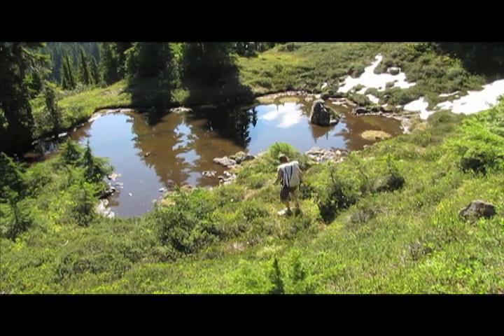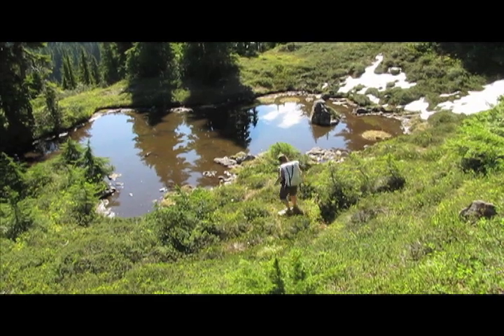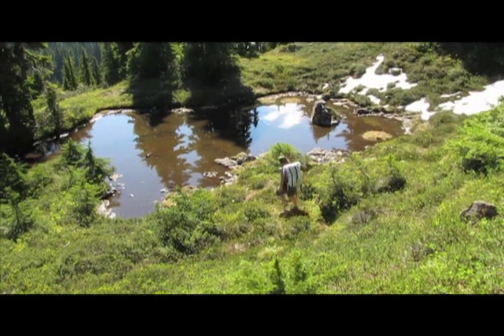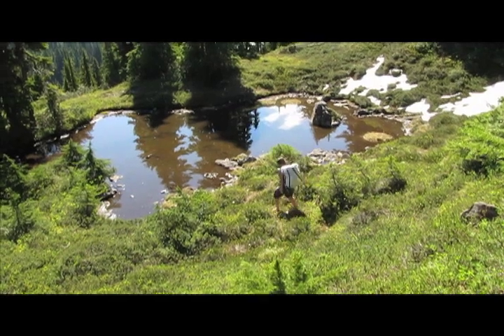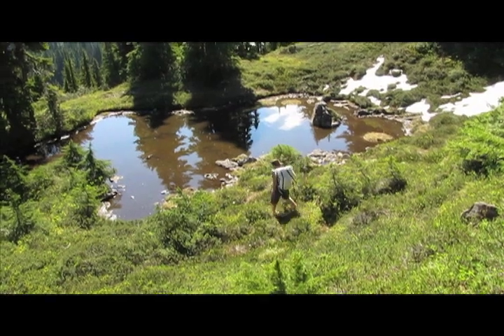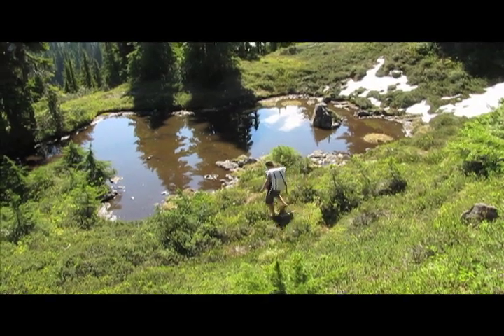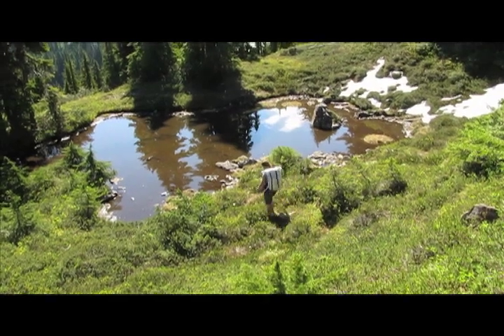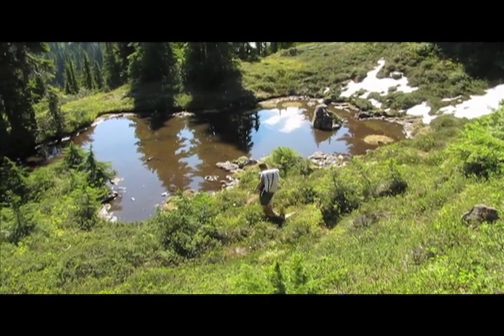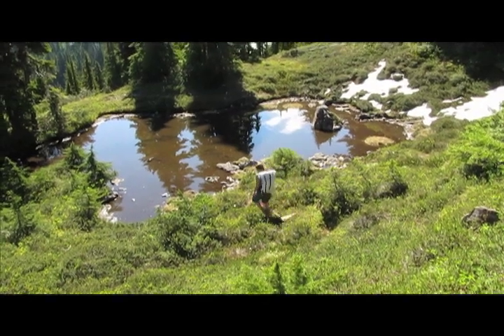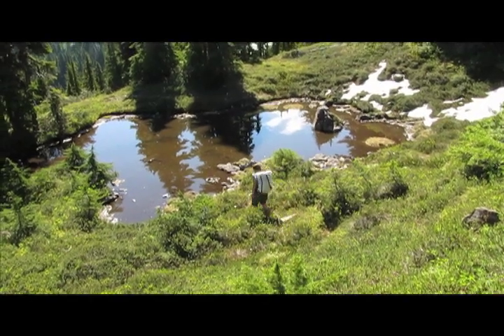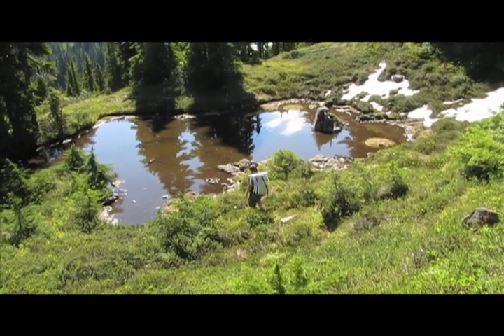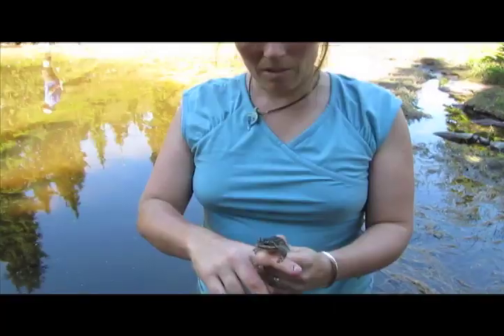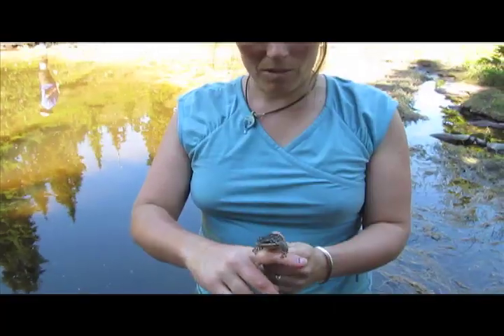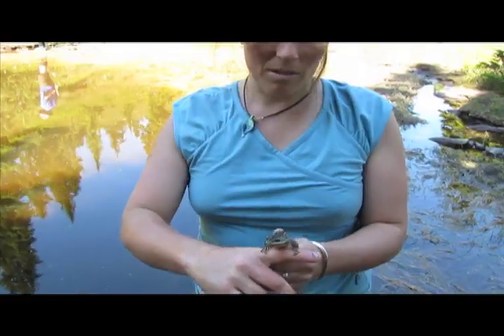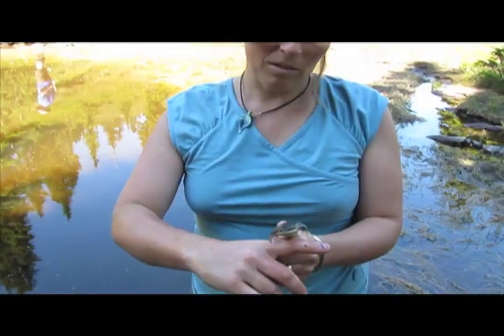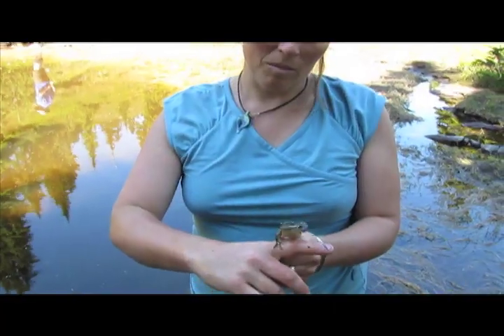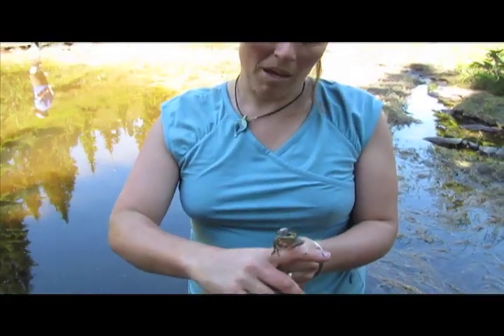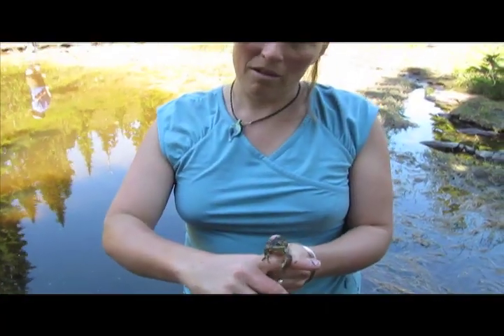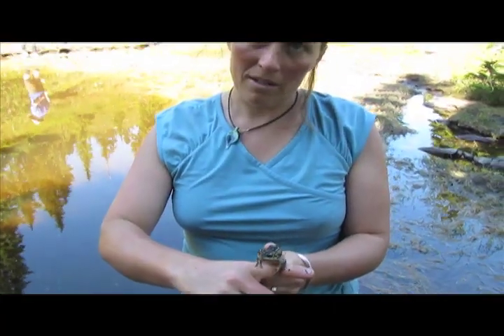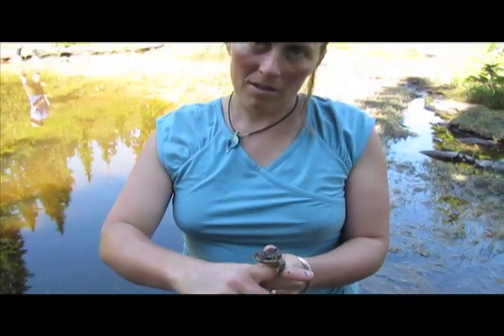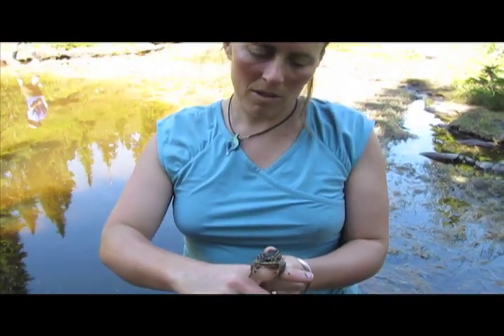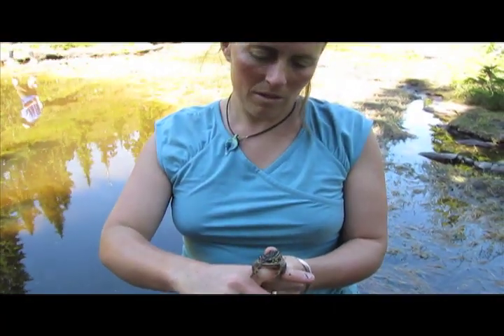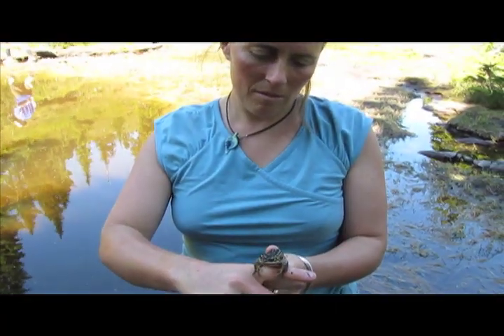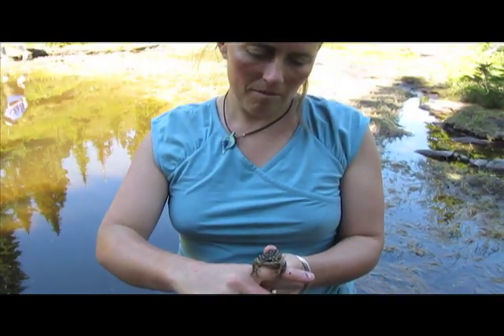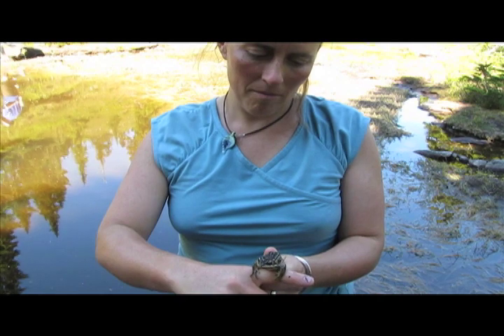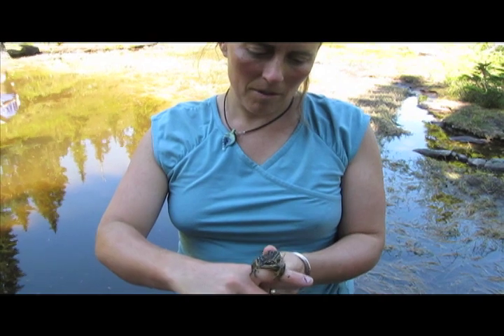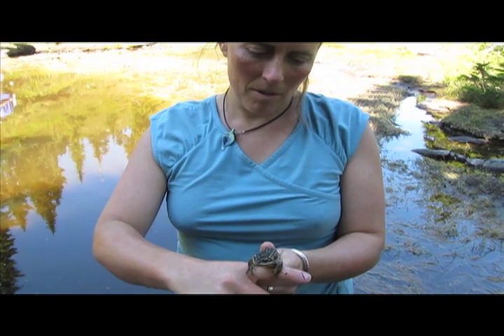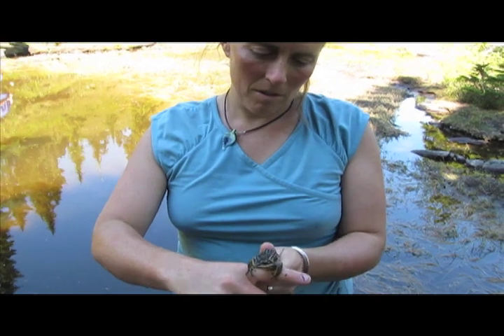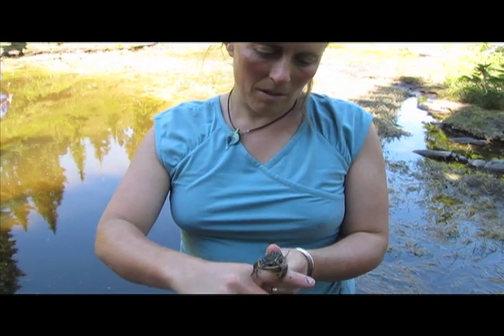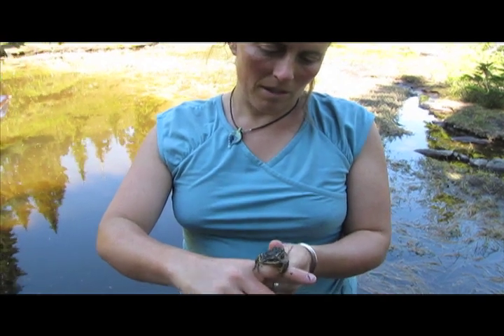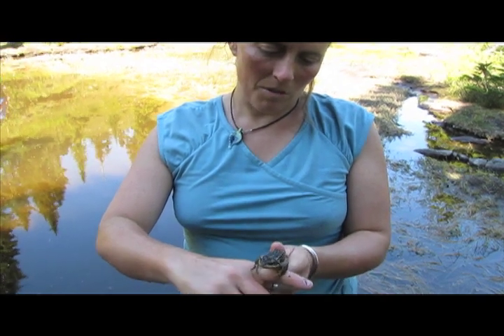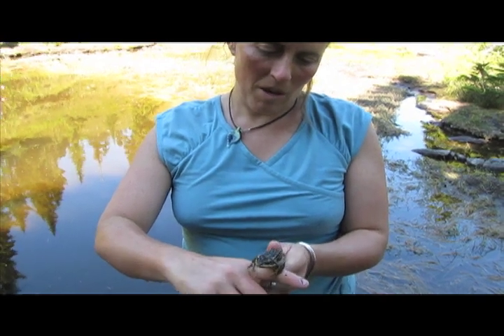Amphibians like the Cascades frog. So this is a little male Cascades frog — I can tell he's male.